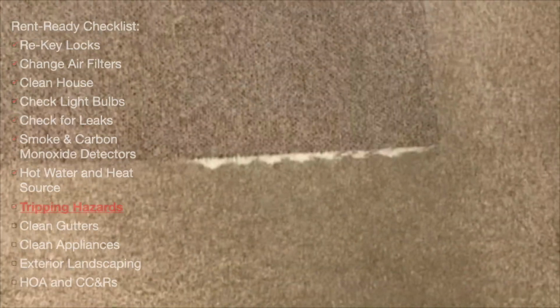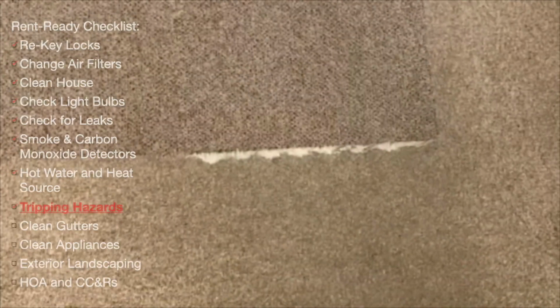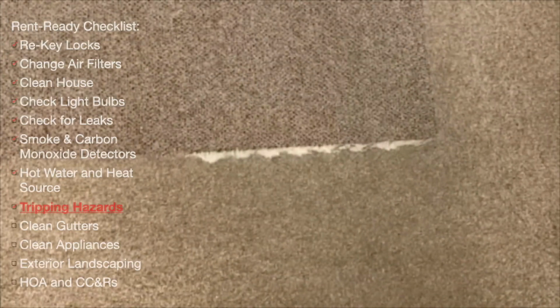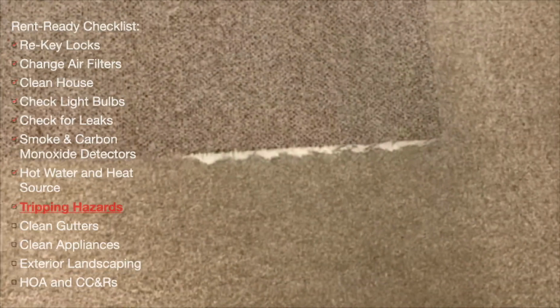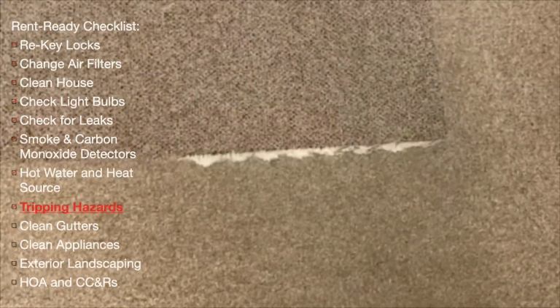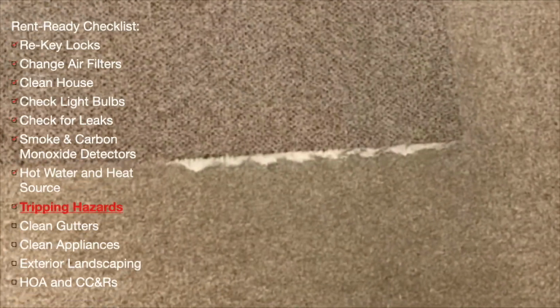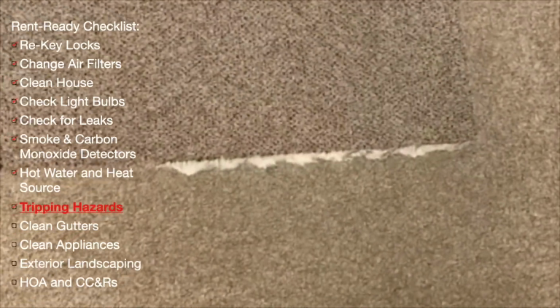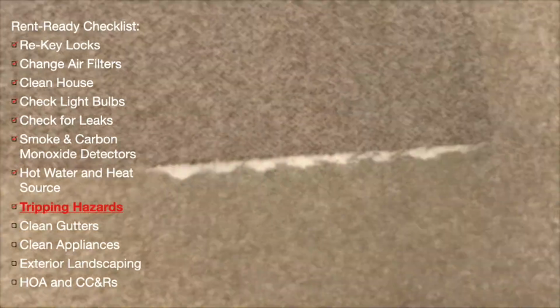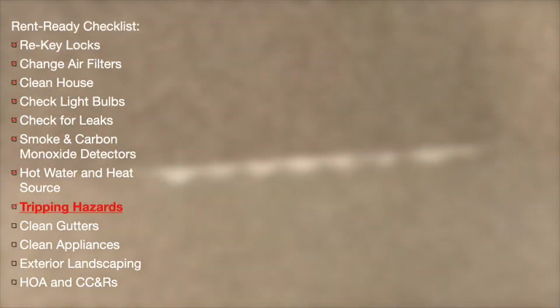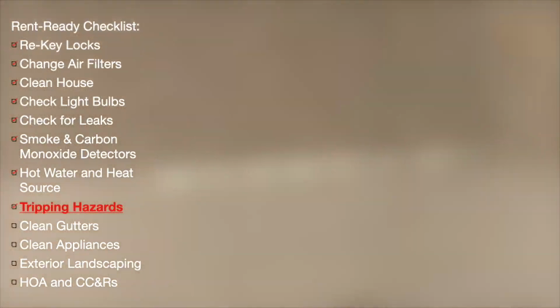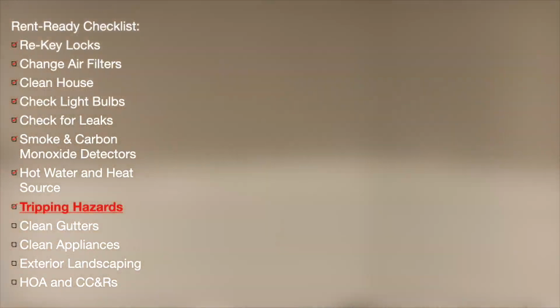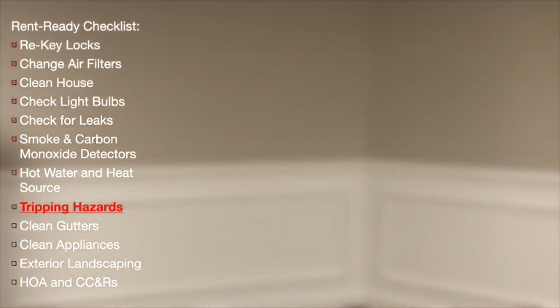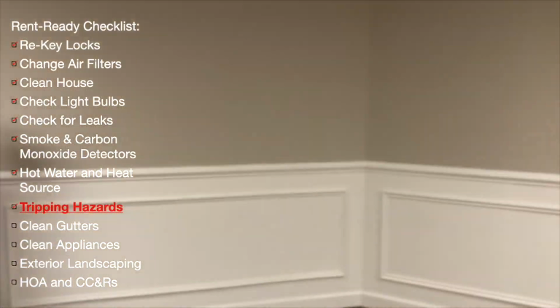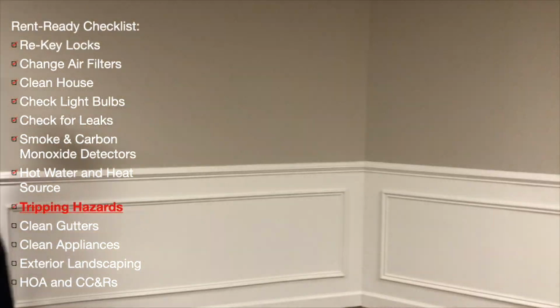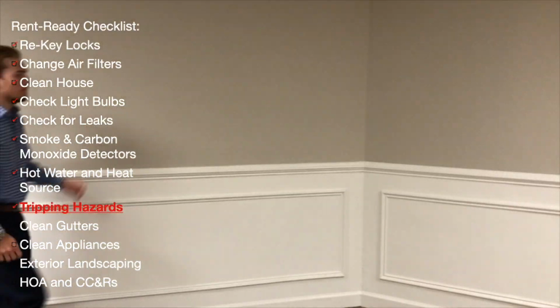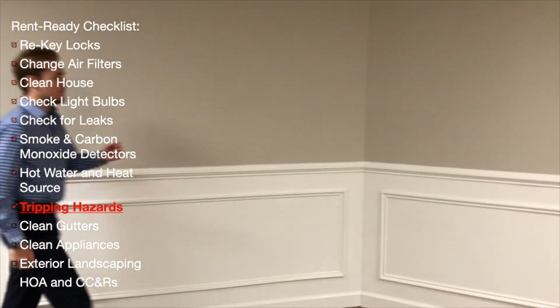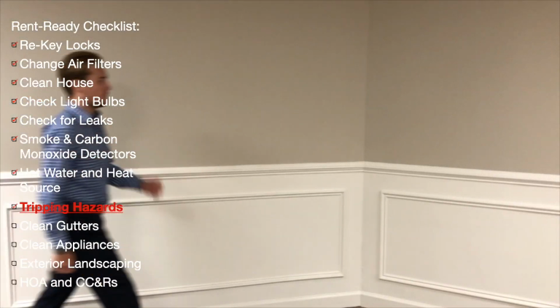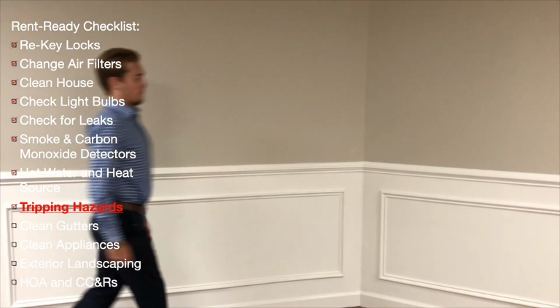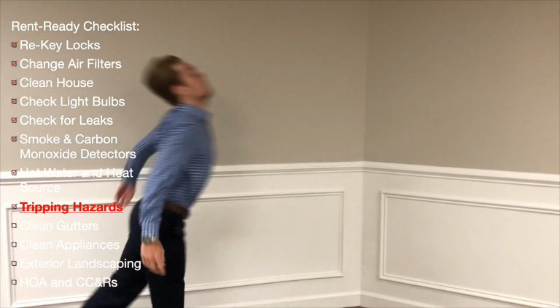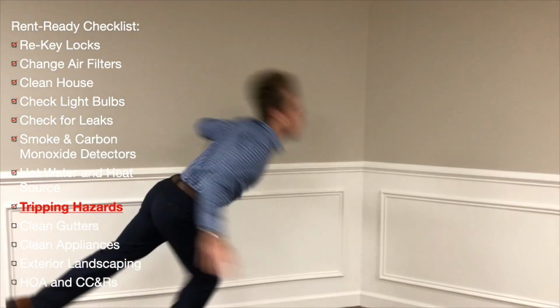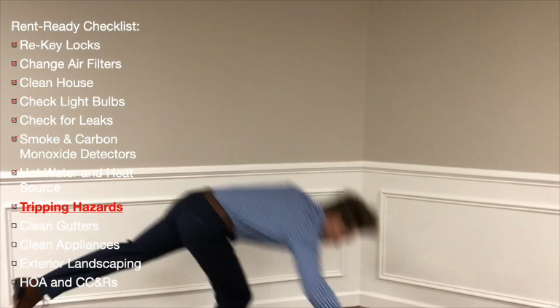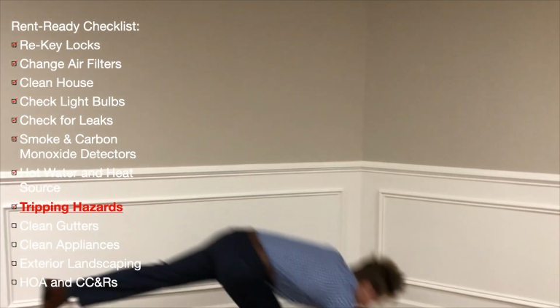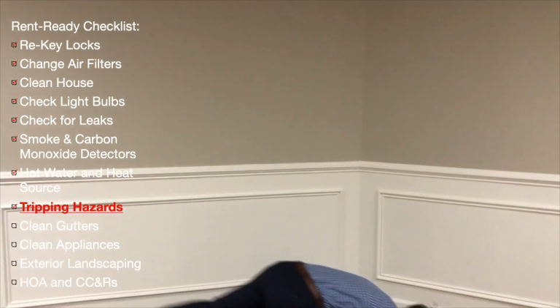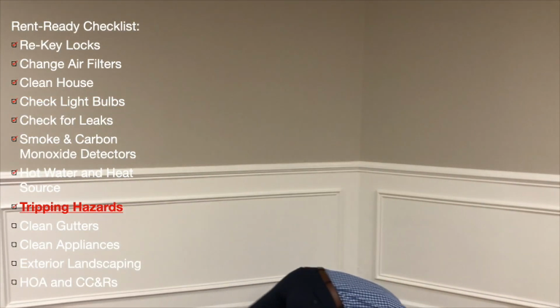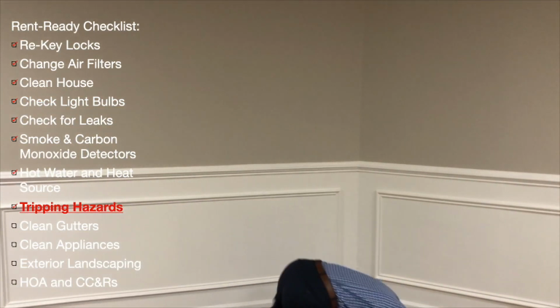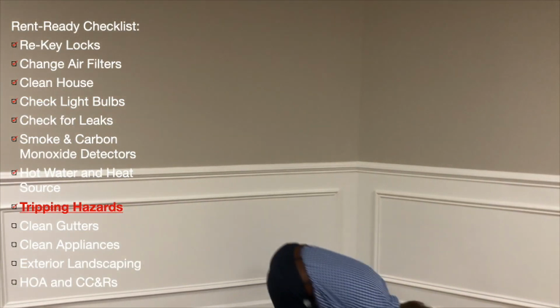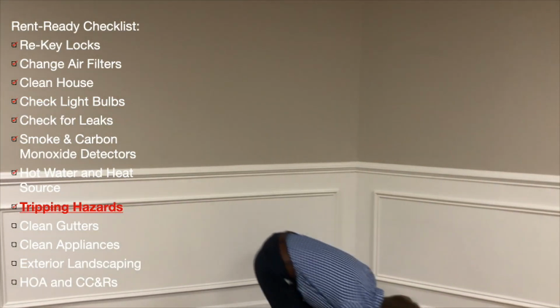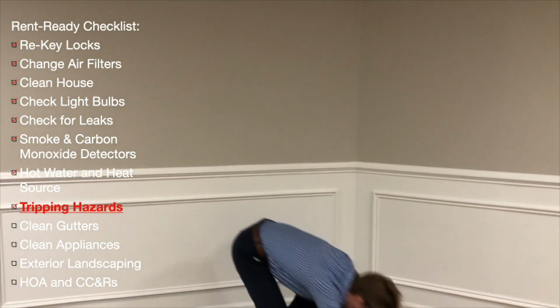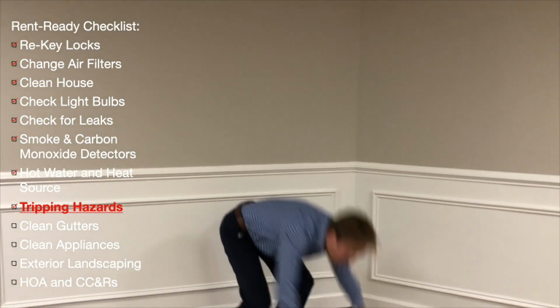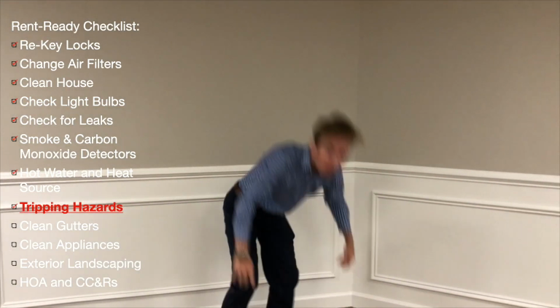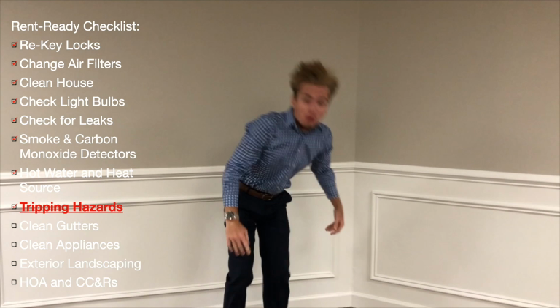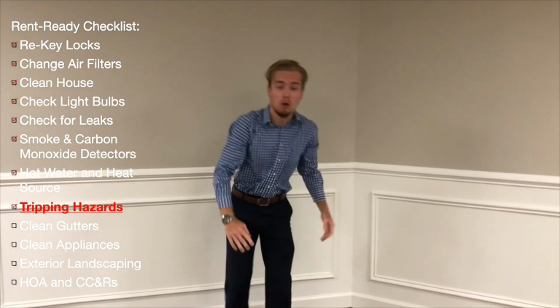Eliminating tripping hazards will reduce your liability as a landlord, so make sure there aren't any in the home.